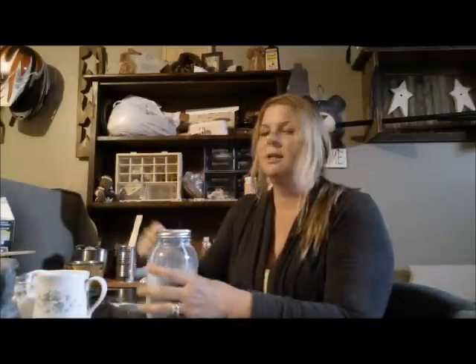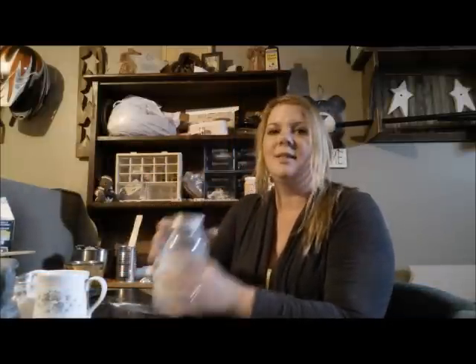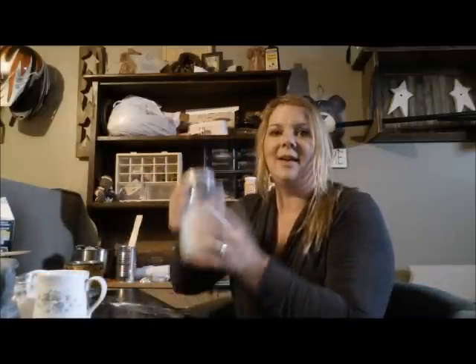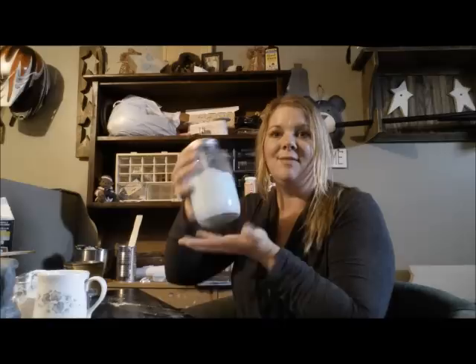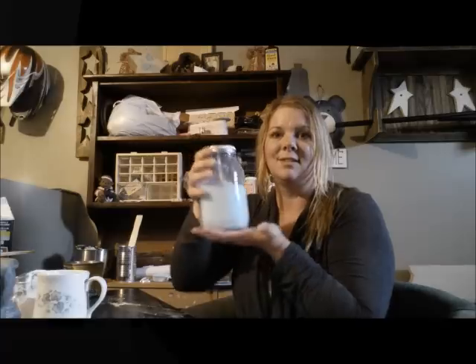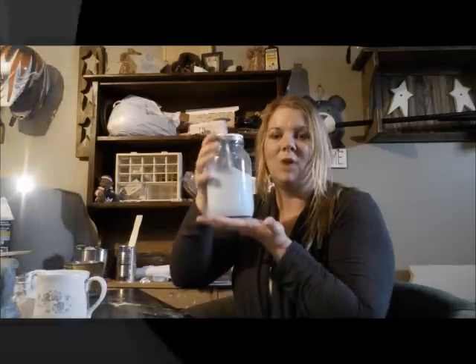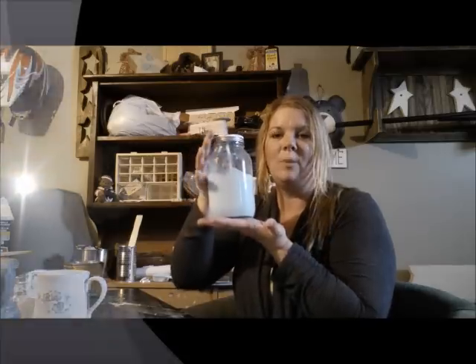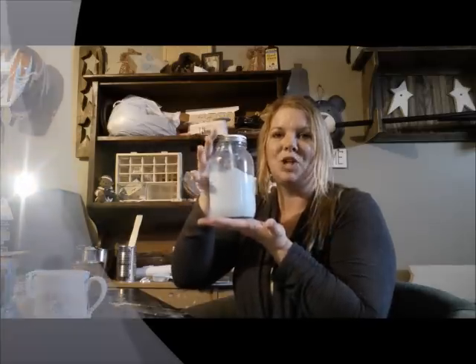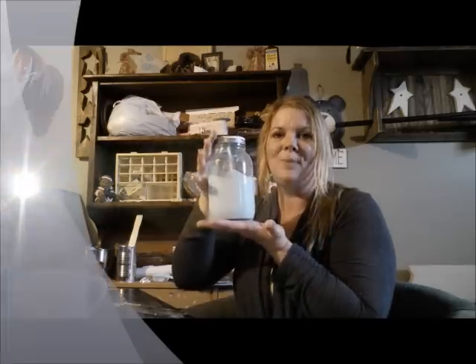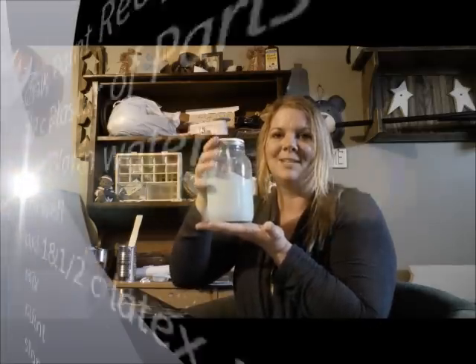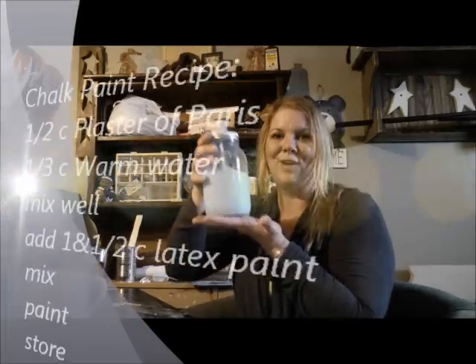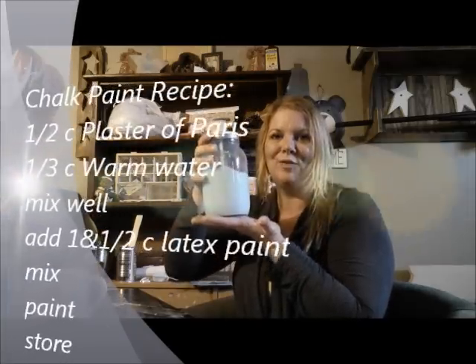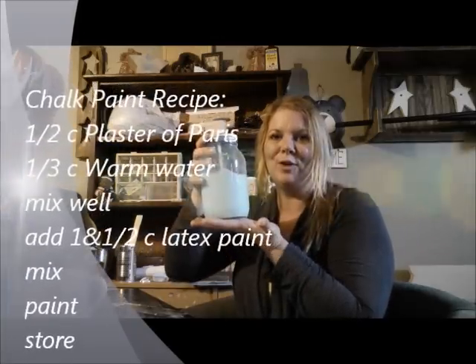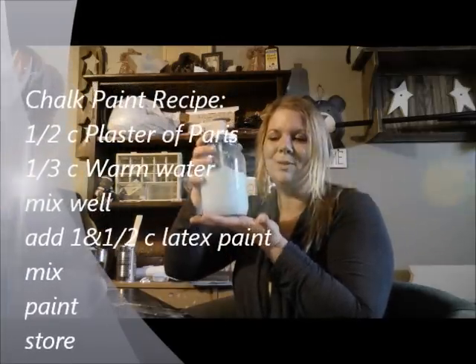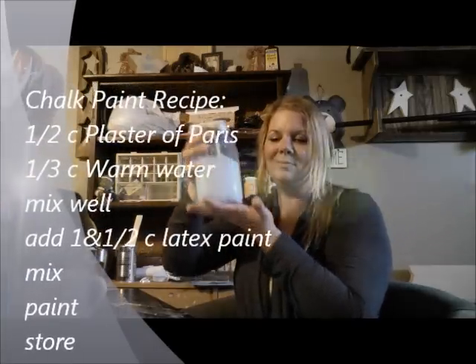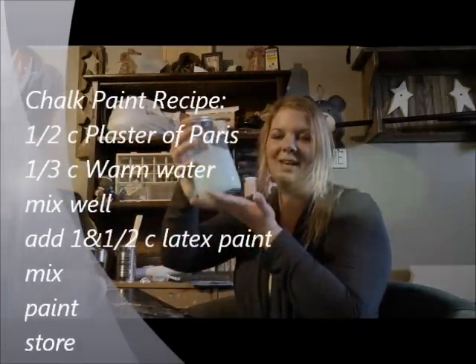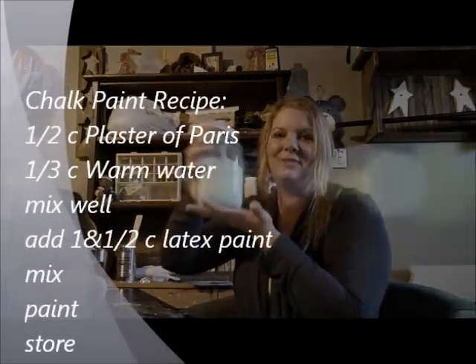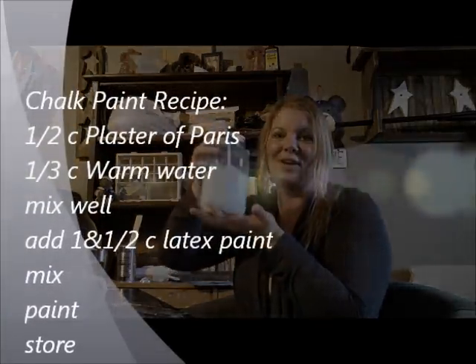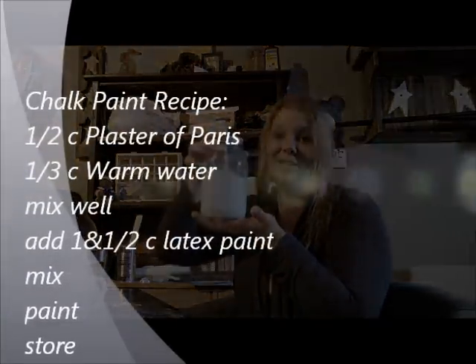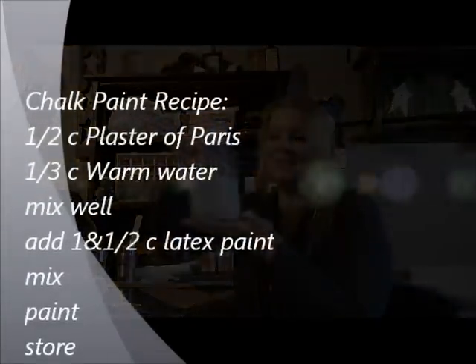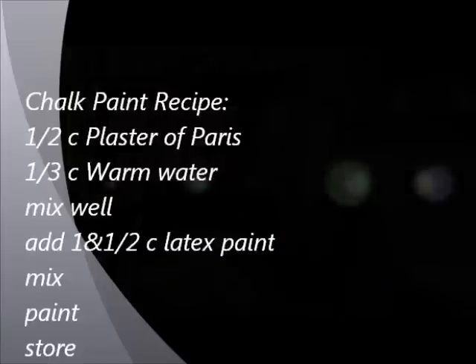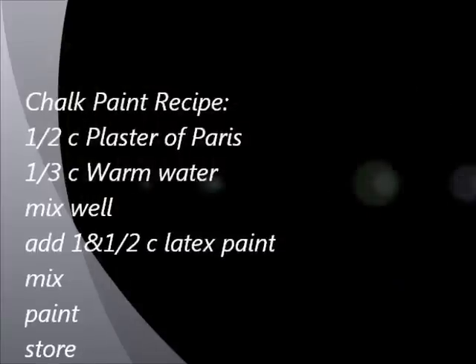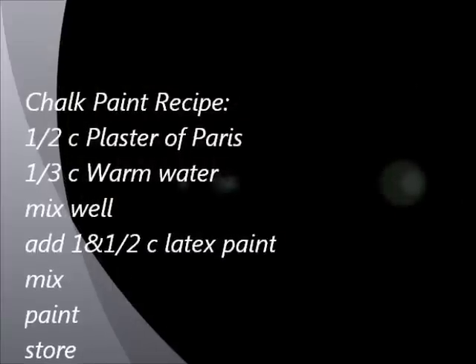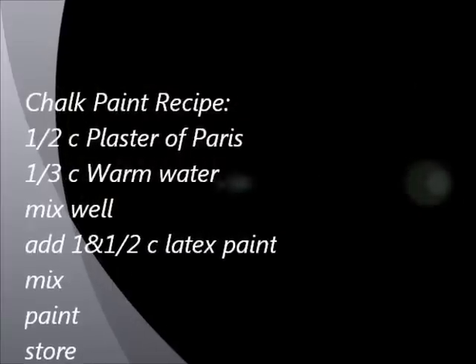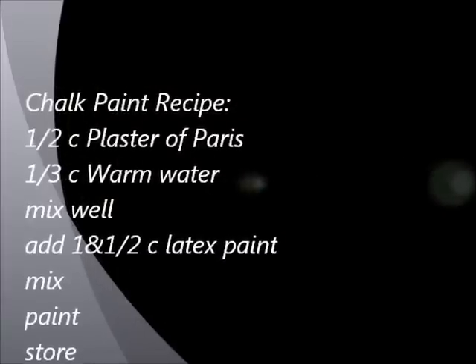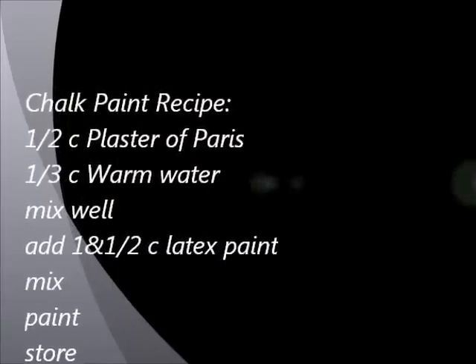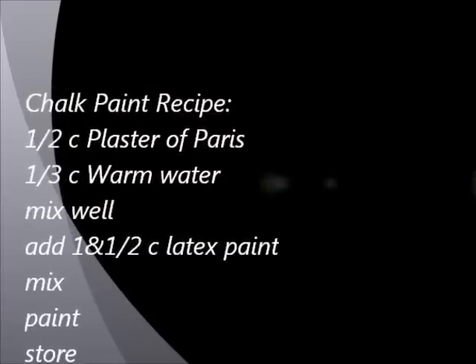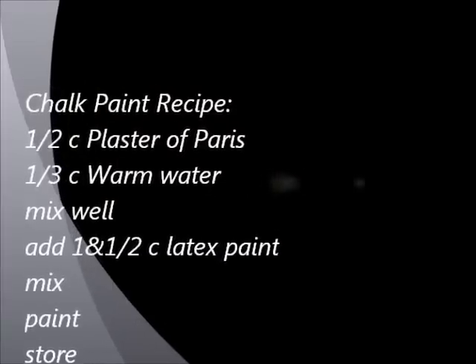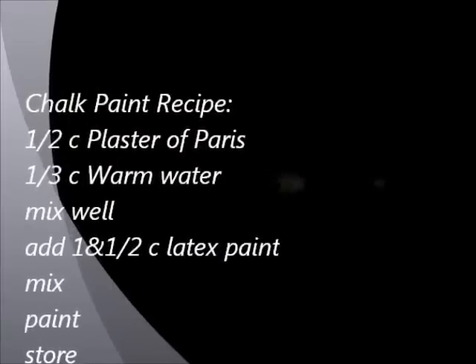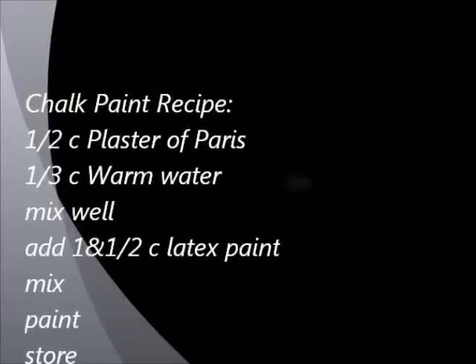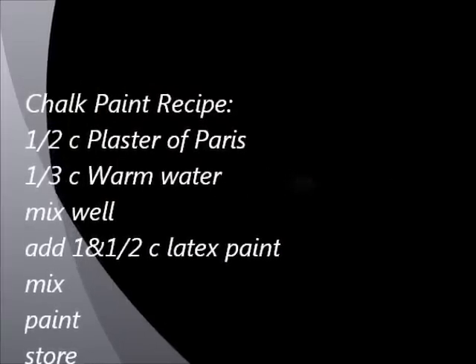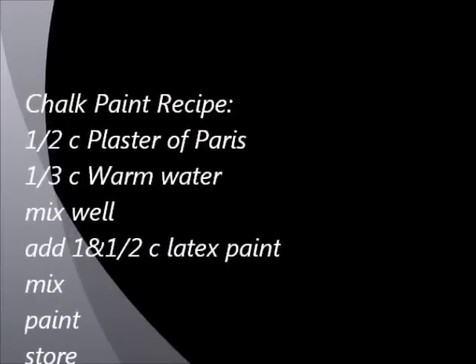So there you have it — homemade chalk paint. Very affordable and very convenient. Thank you.